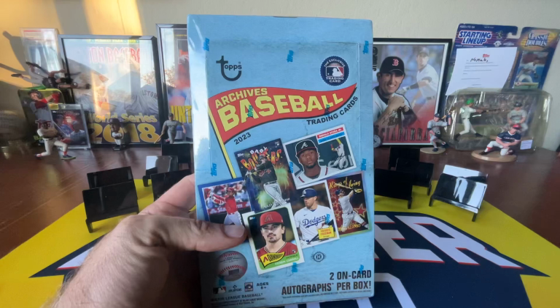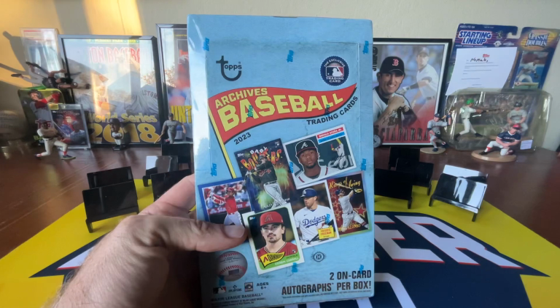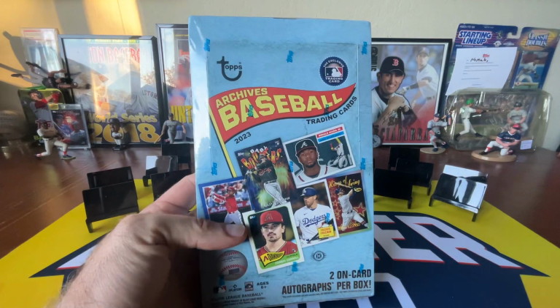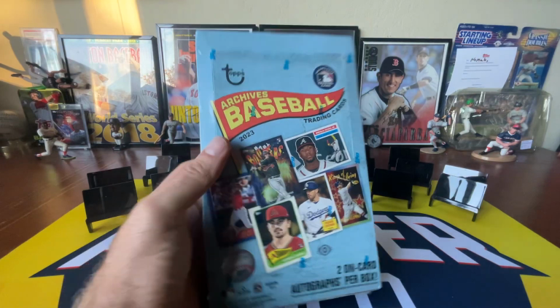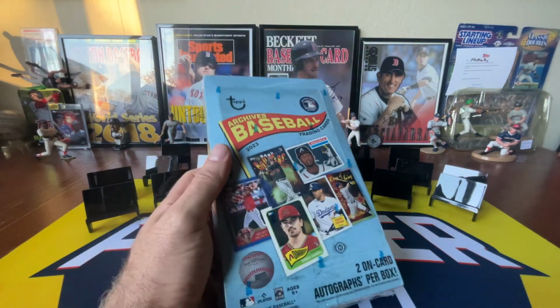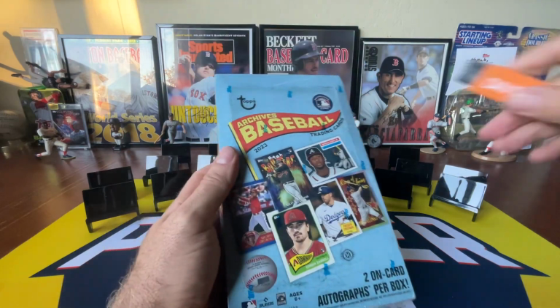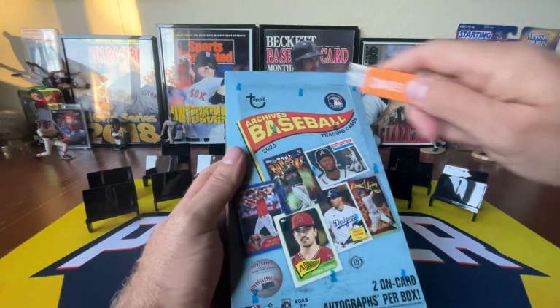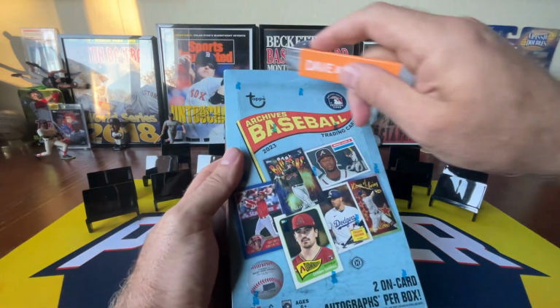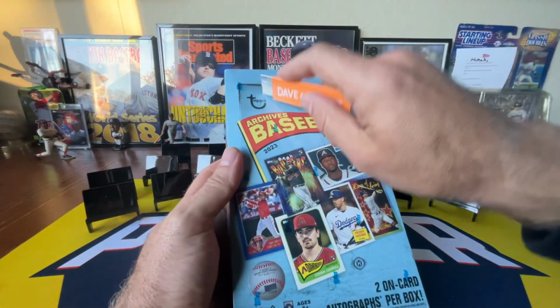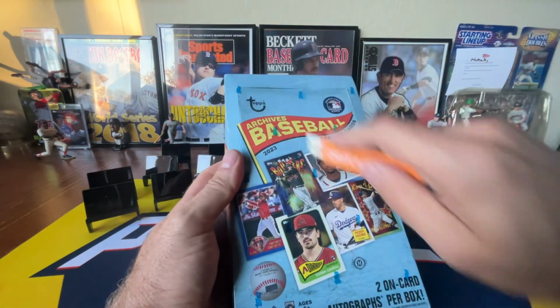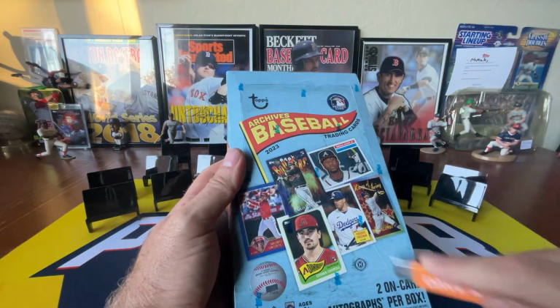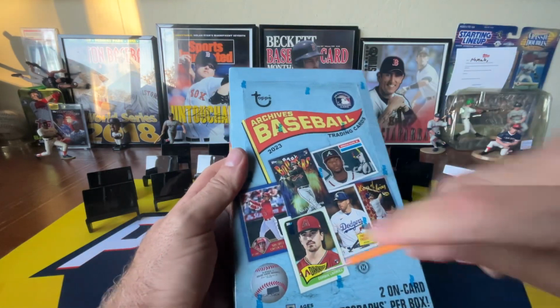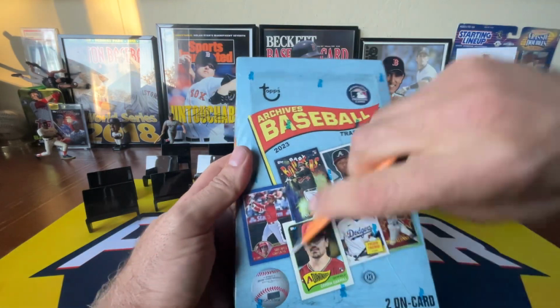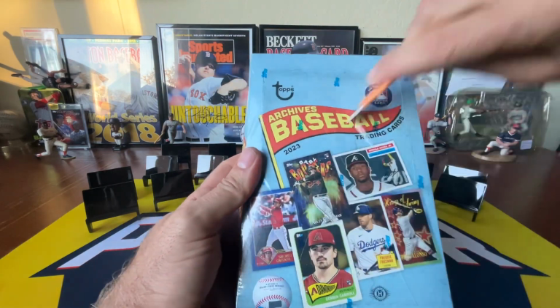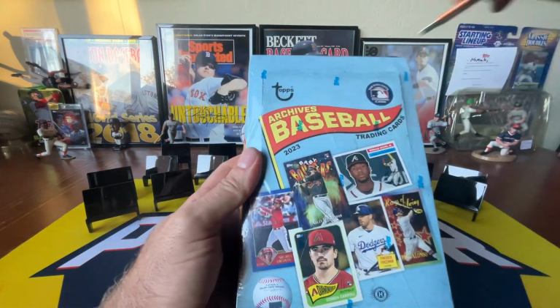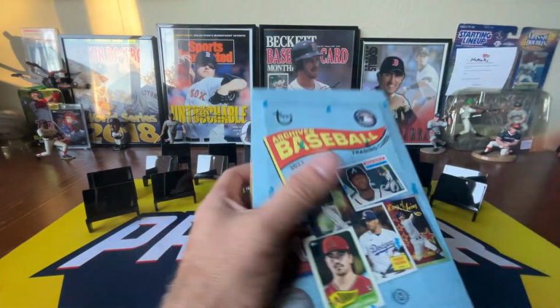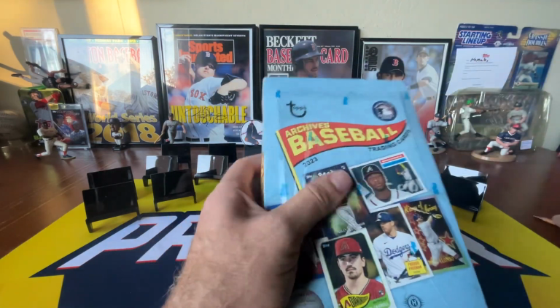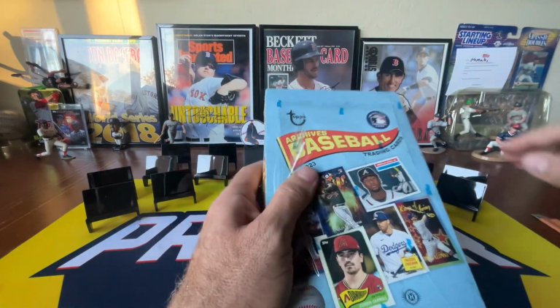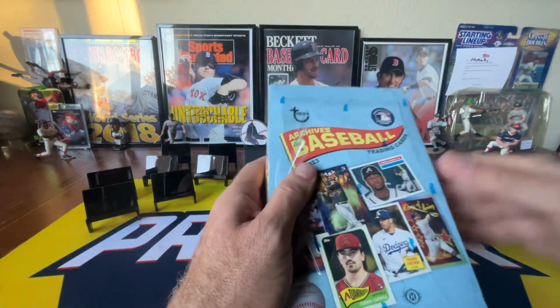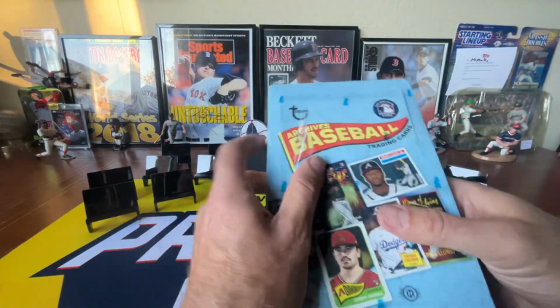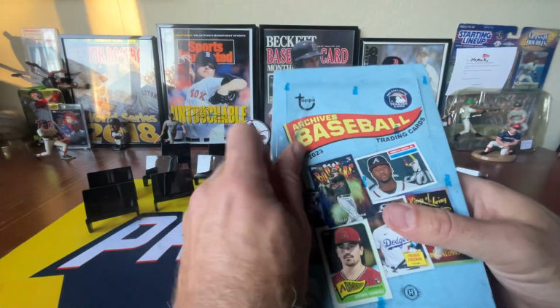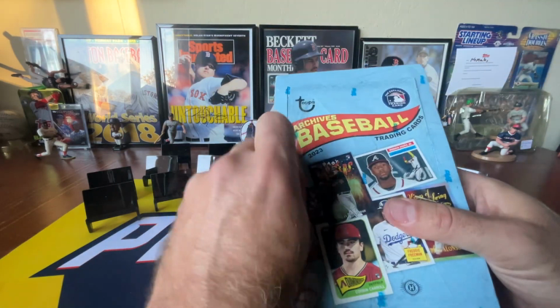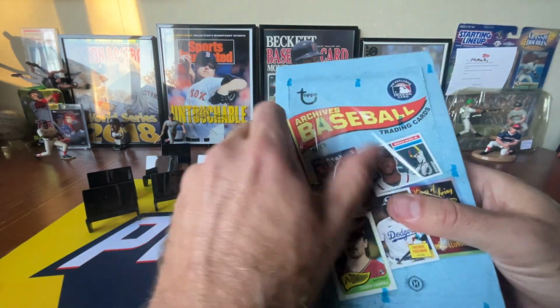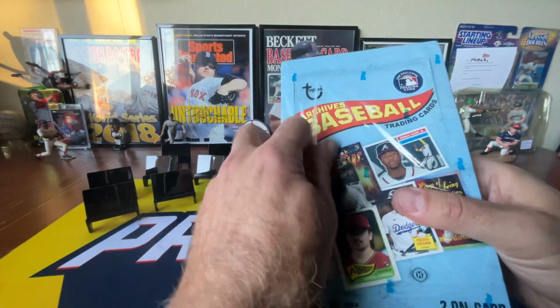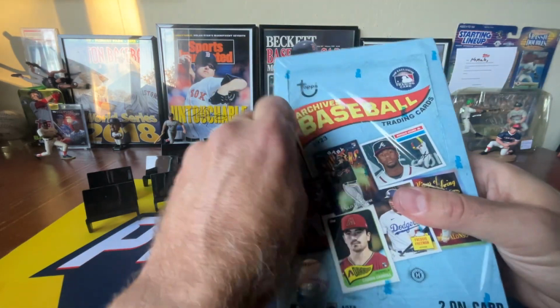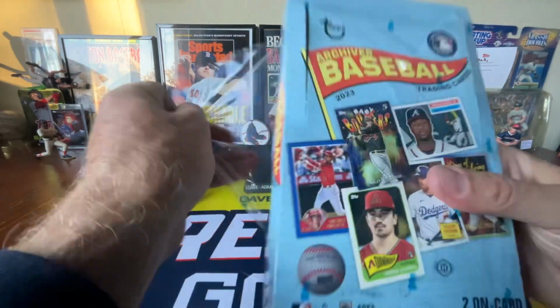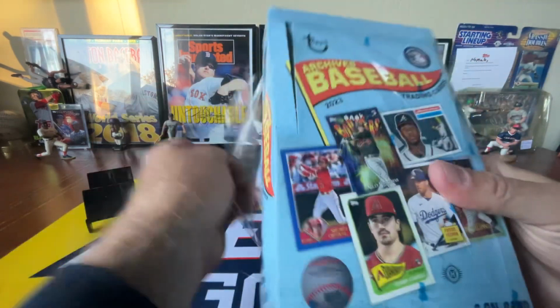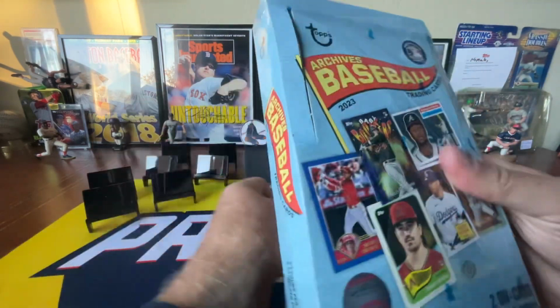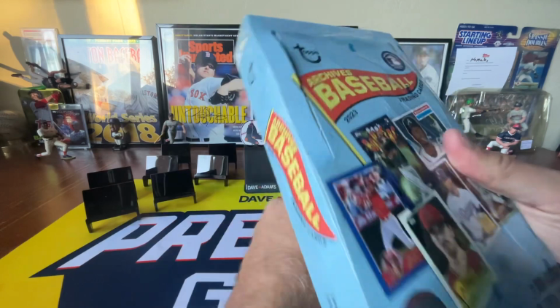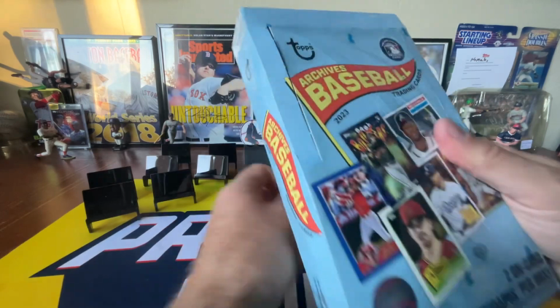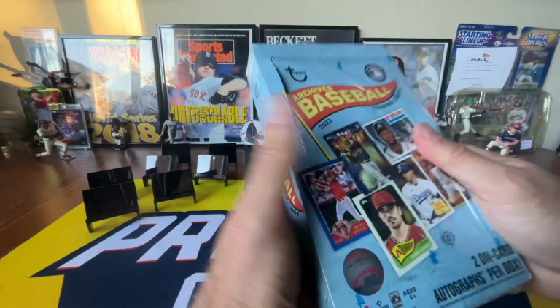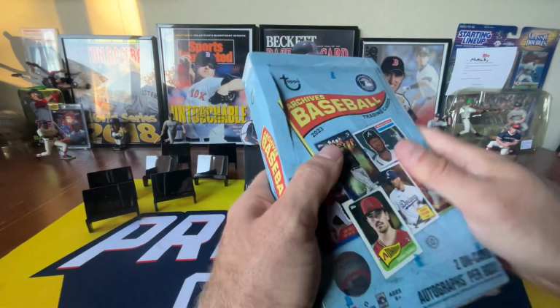Hello, sports fans. It is iNOMA, back with another card opening video for your entertainment. Thank you so much for joining me today.